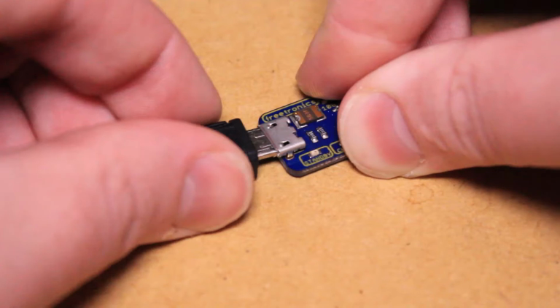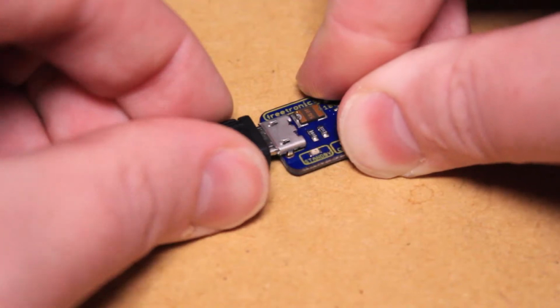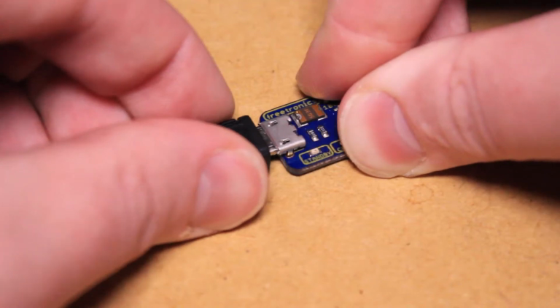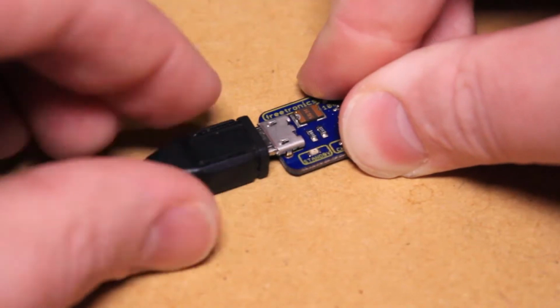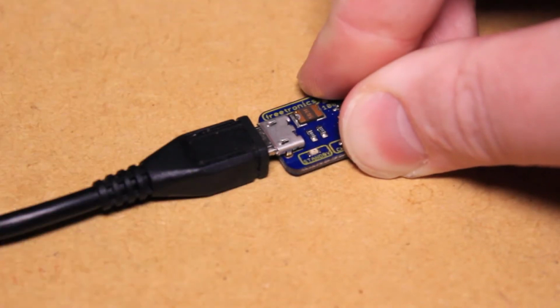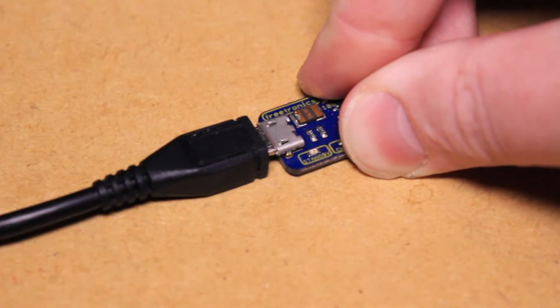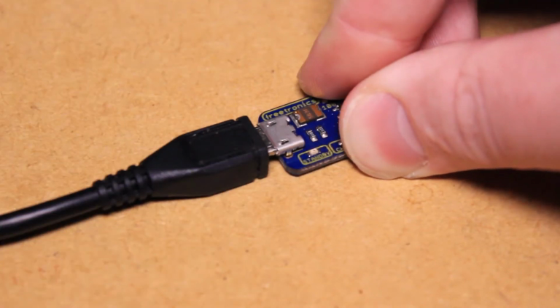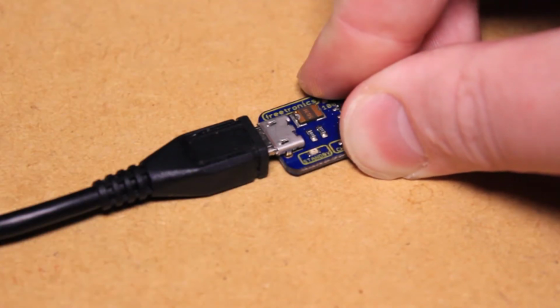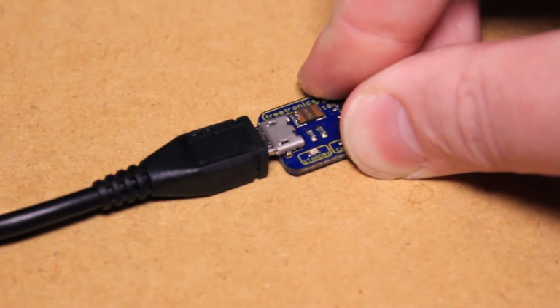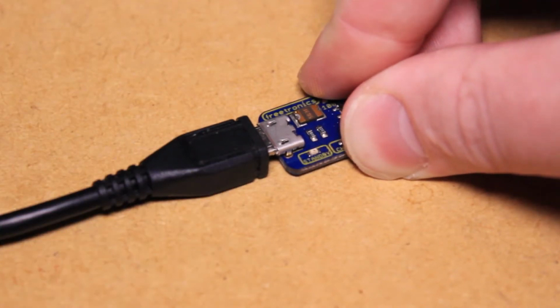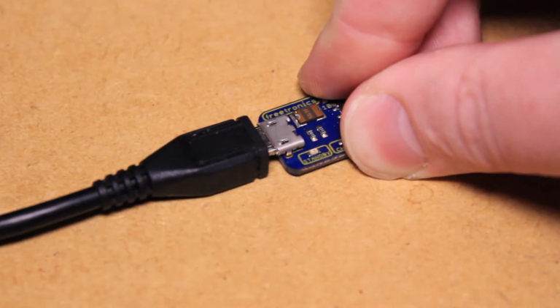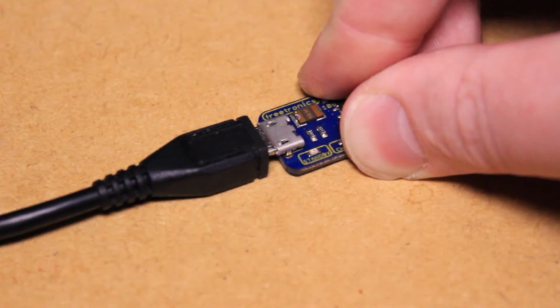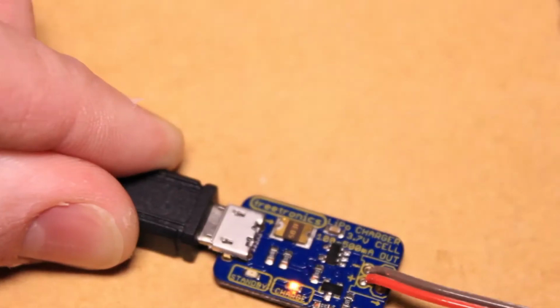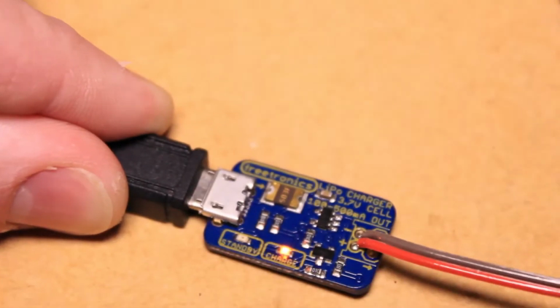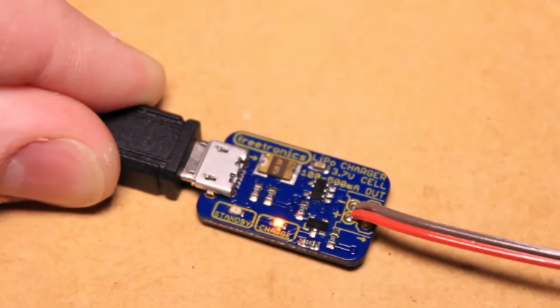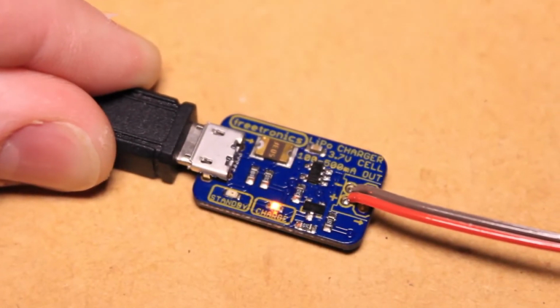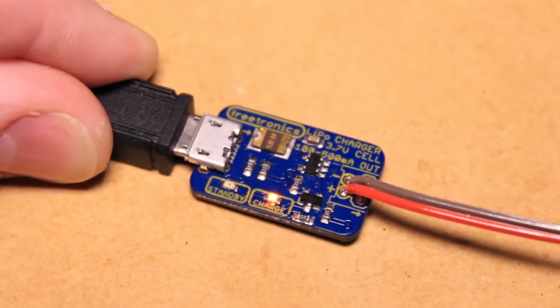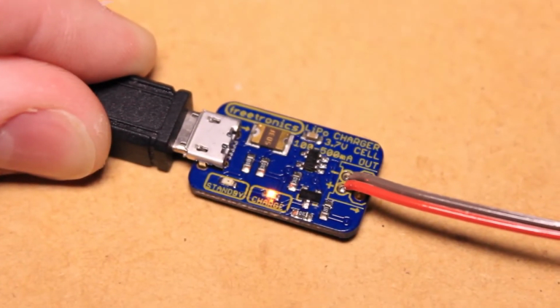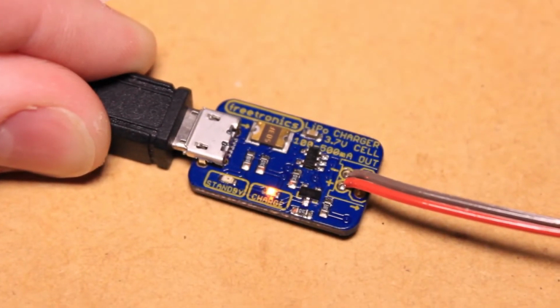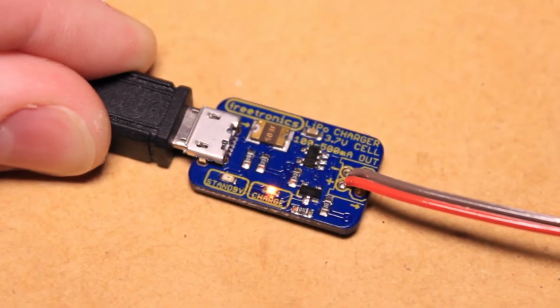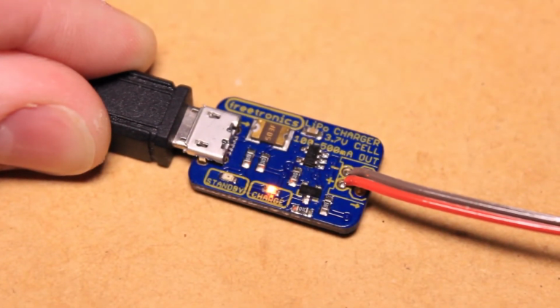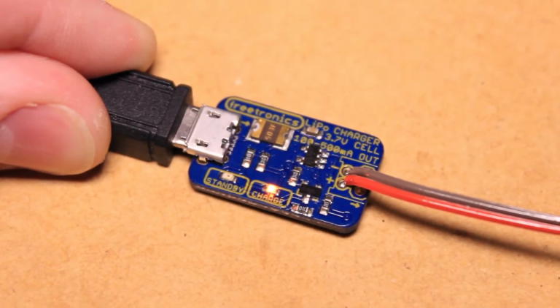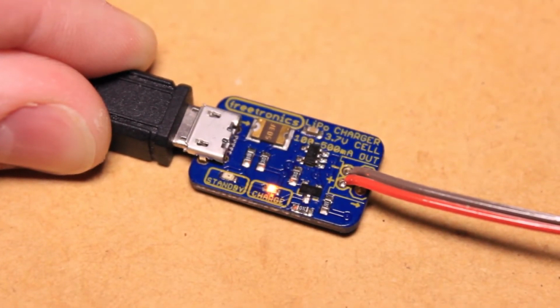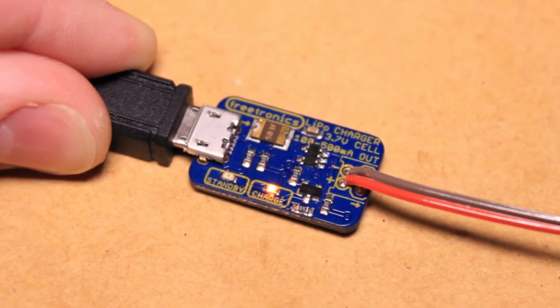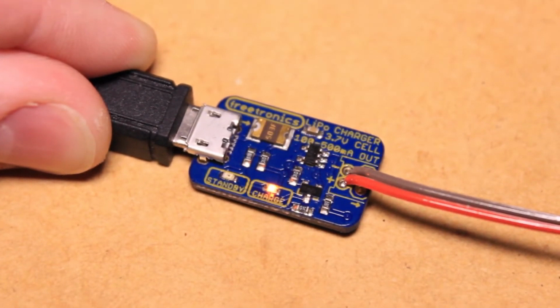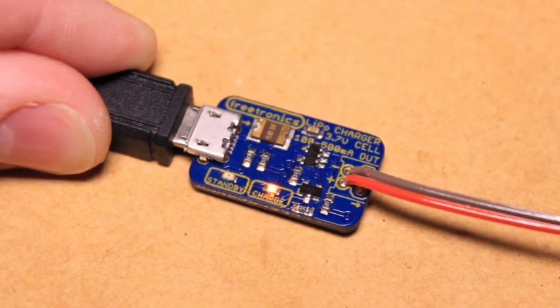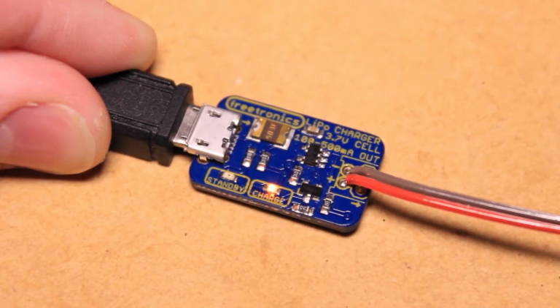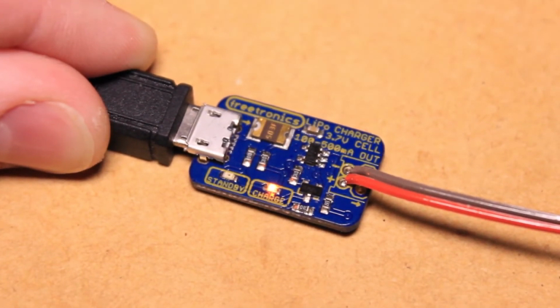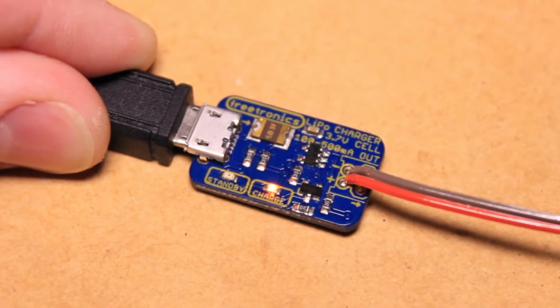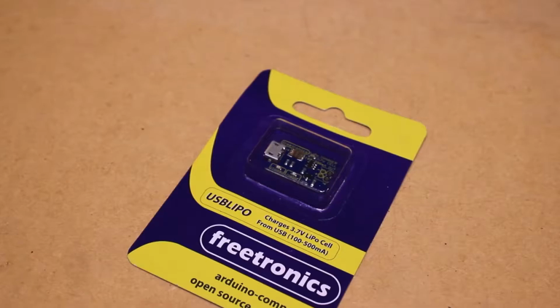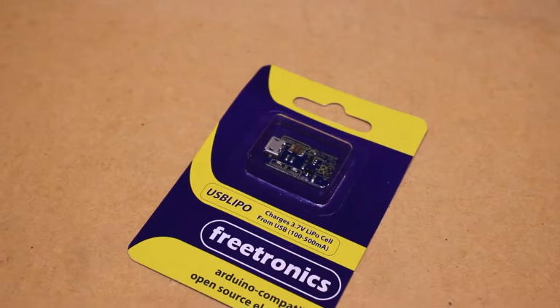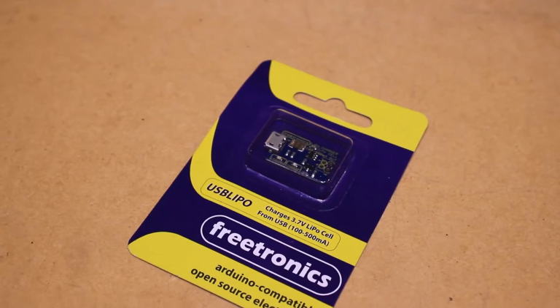Hi, it's Nick from Hobby Electronics, and in this video I'll be showing you how to get started with the Freetronics USB LiPo charger.